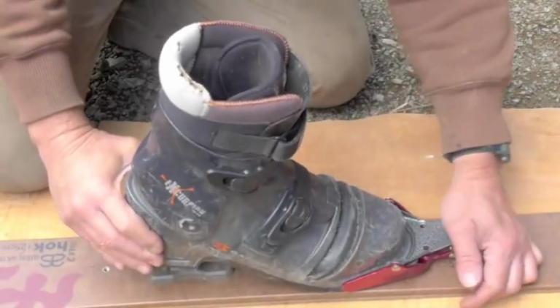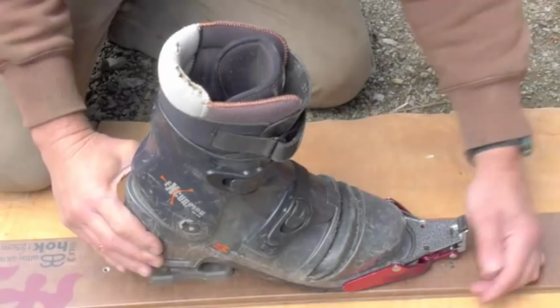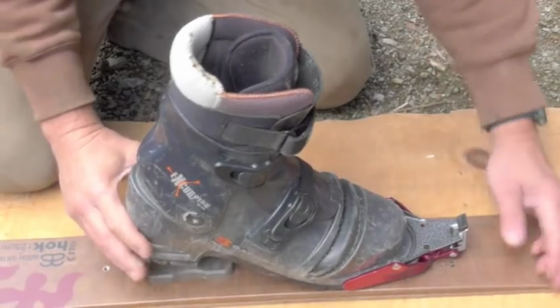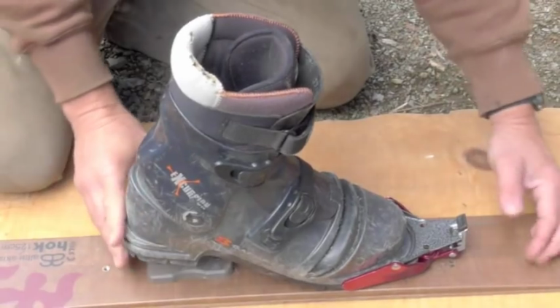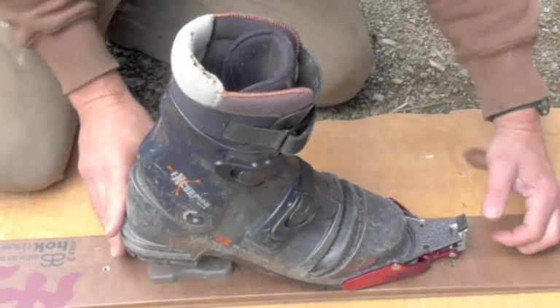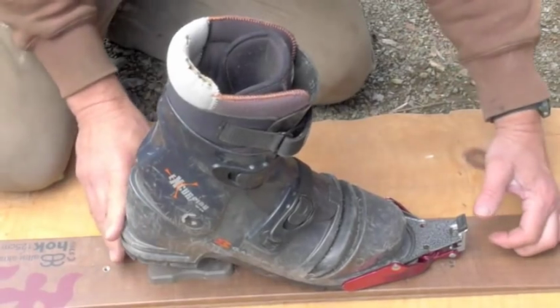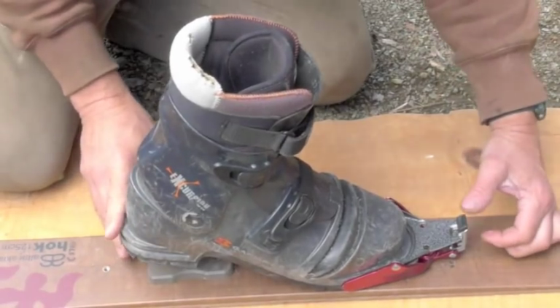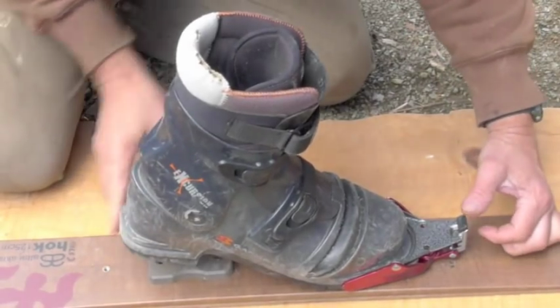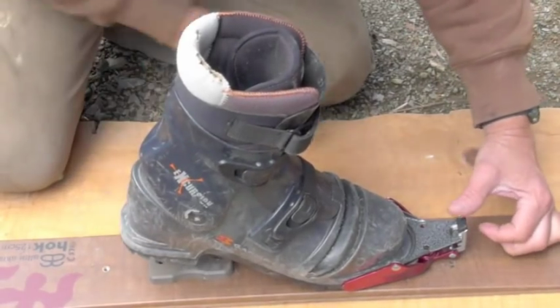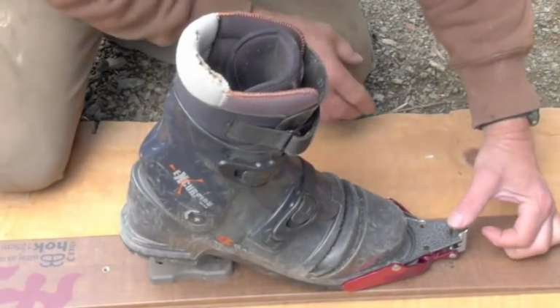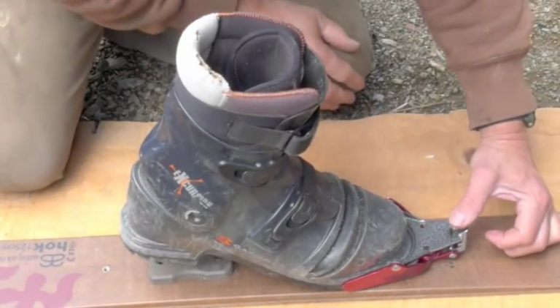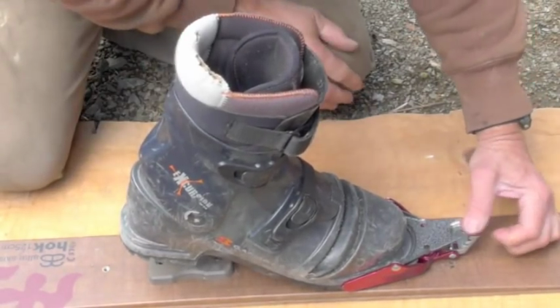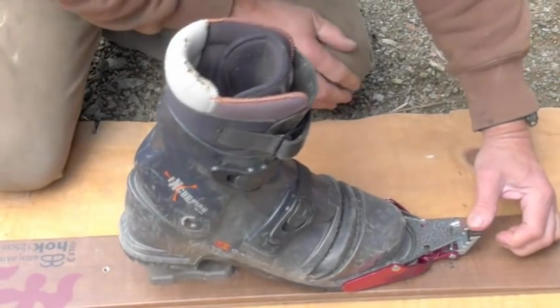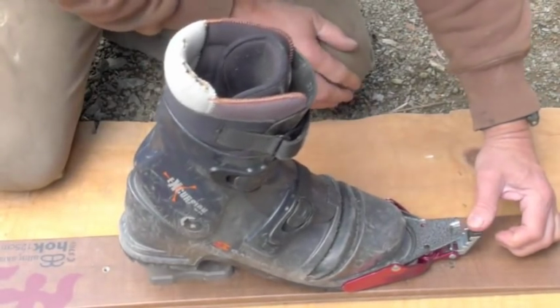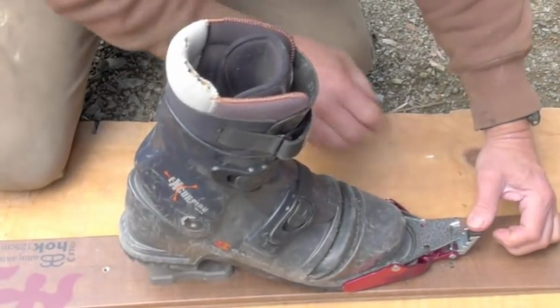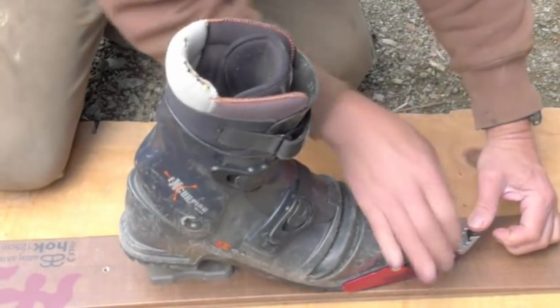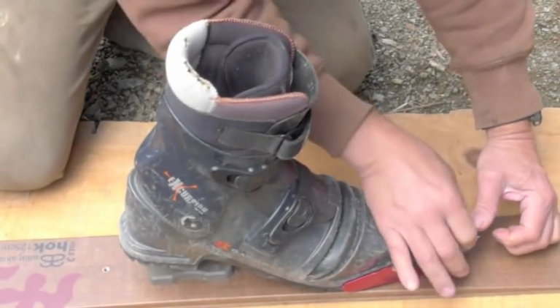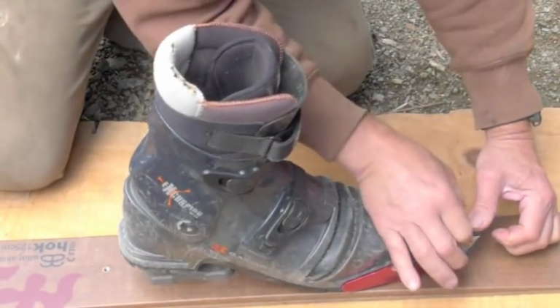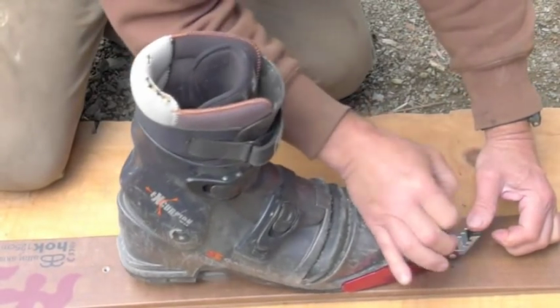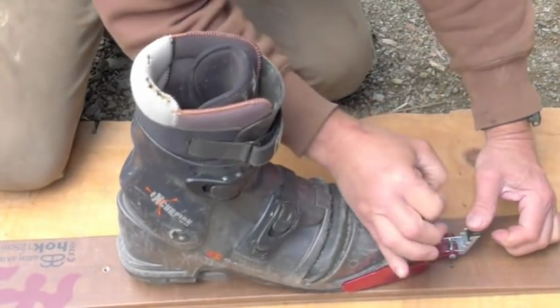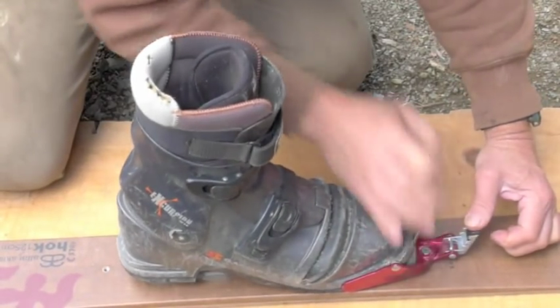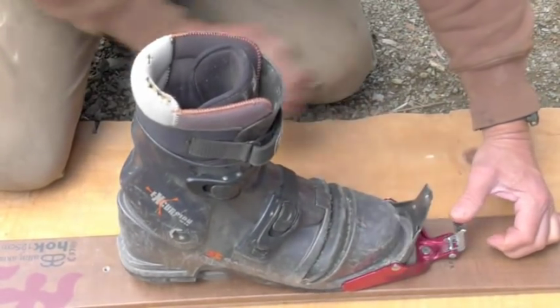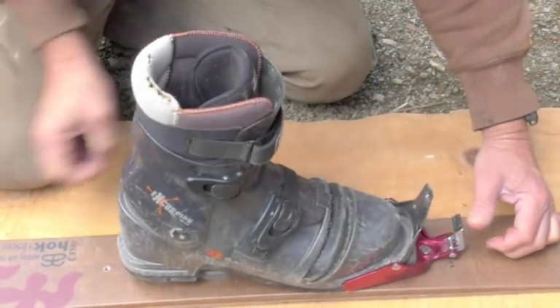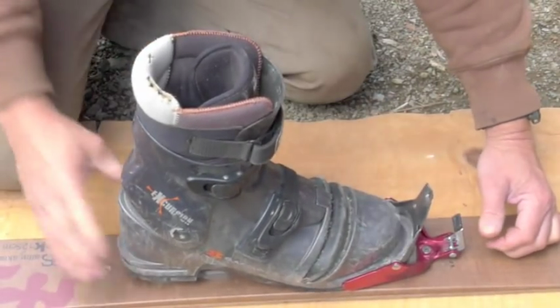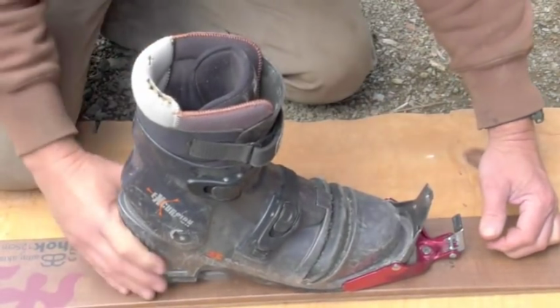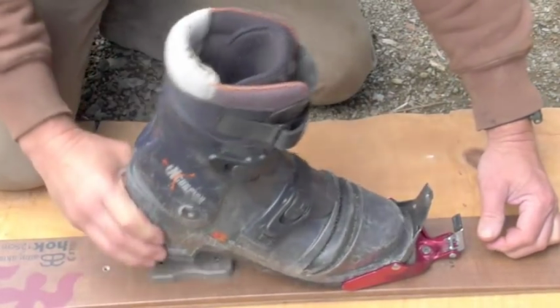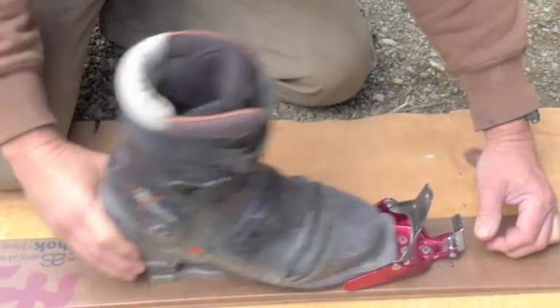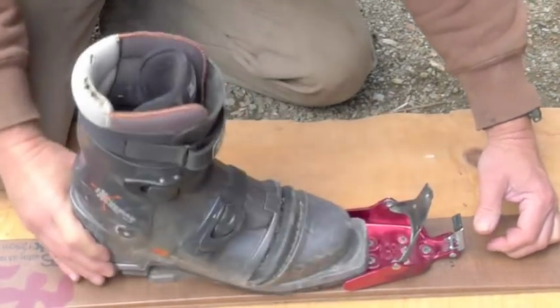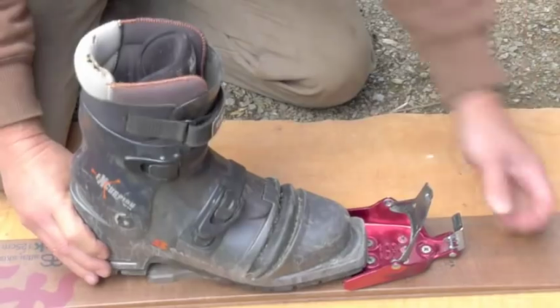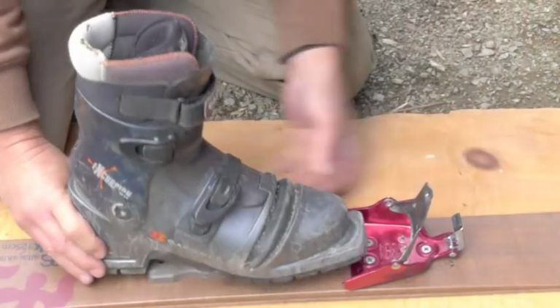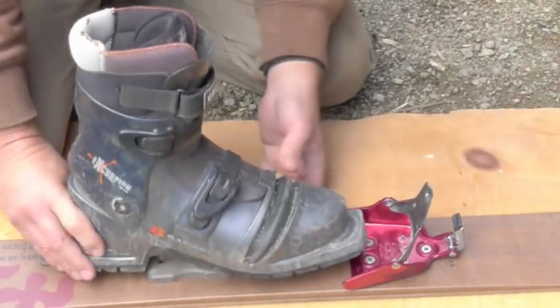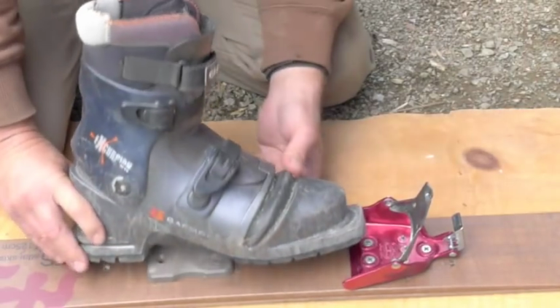To release the boot, push forward, pull the bail up, and the boot's free.